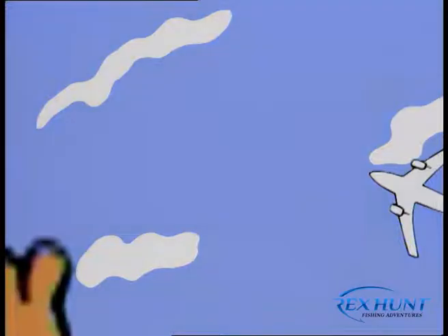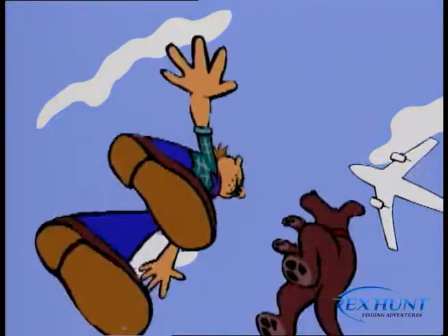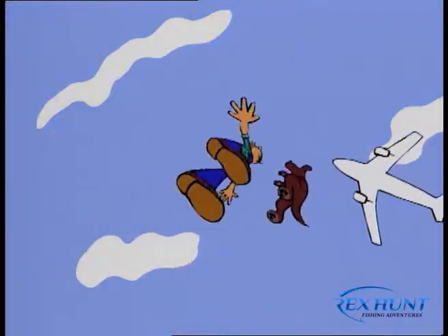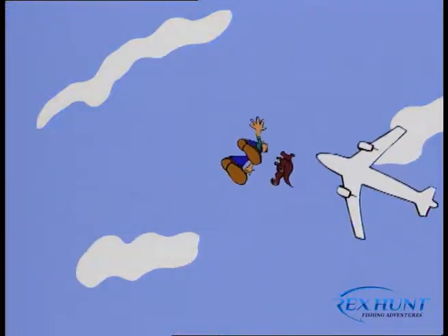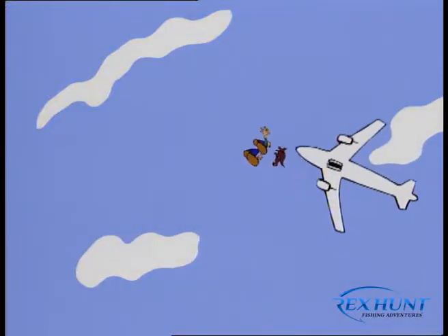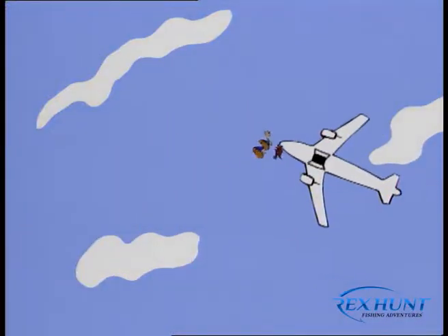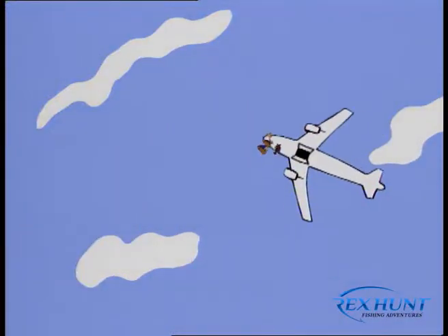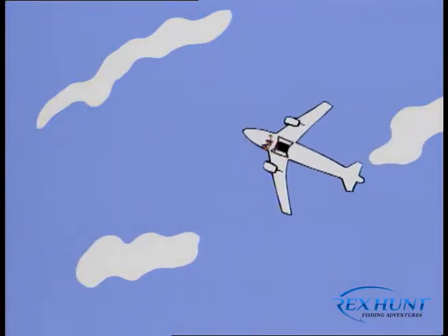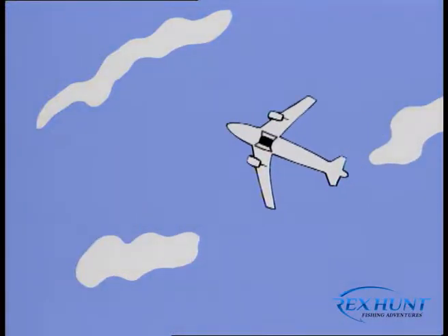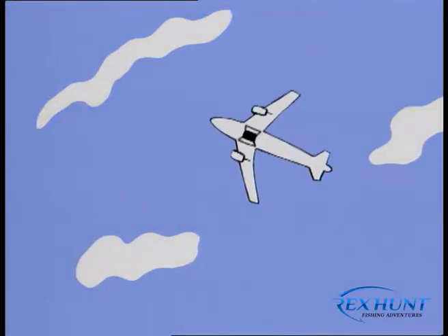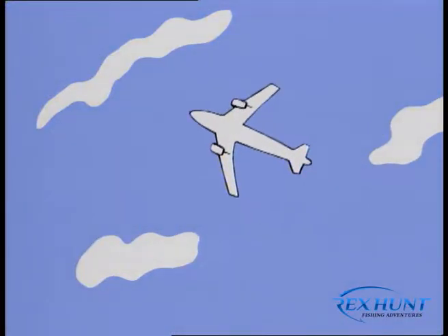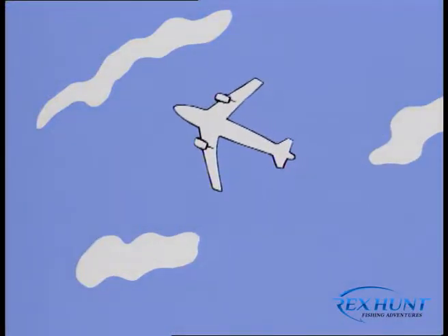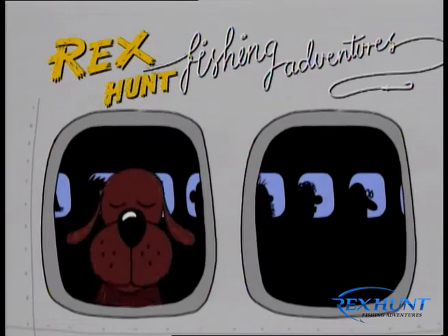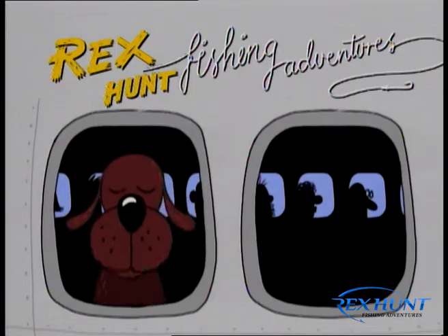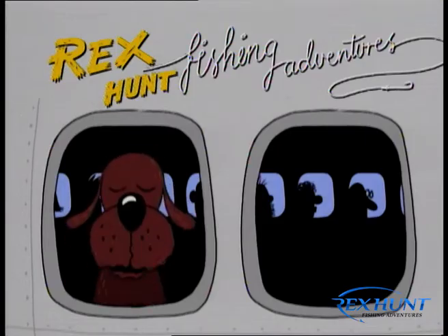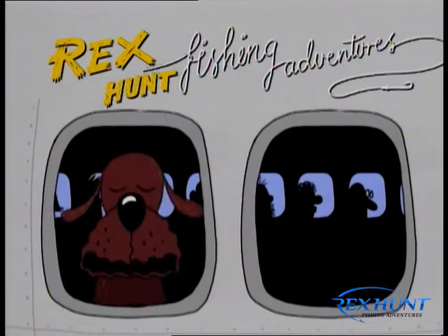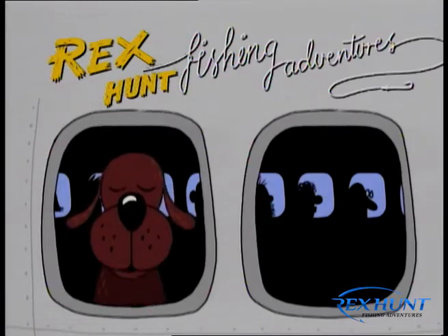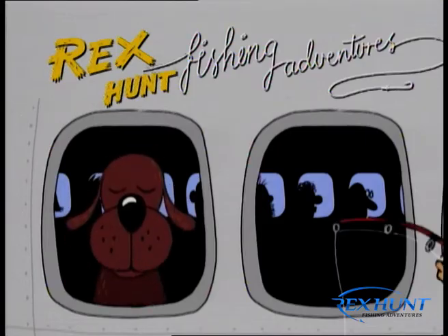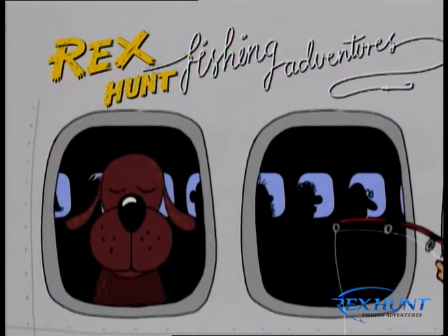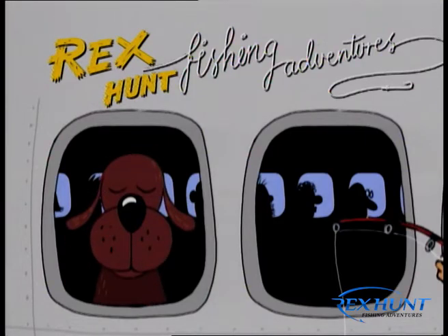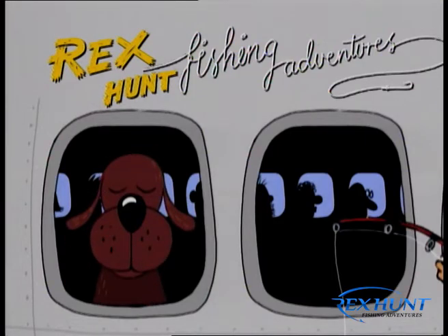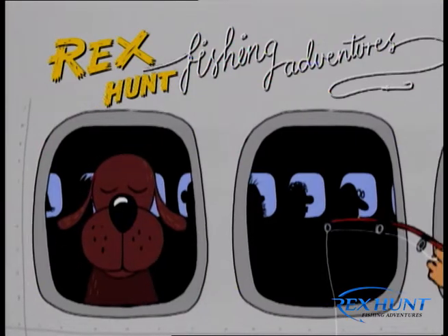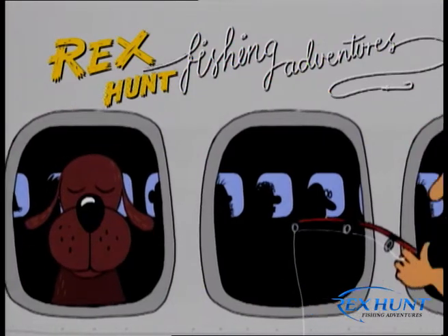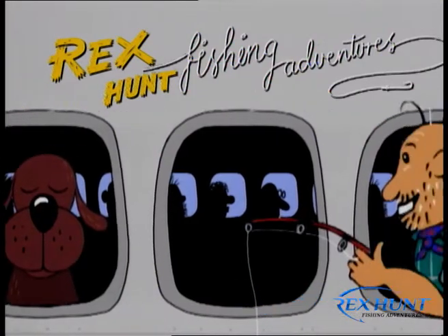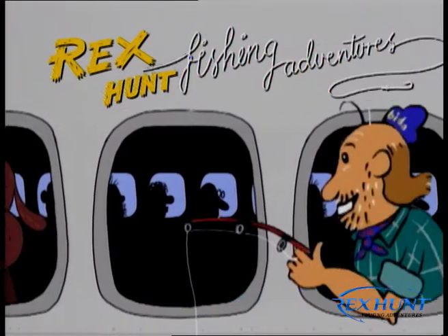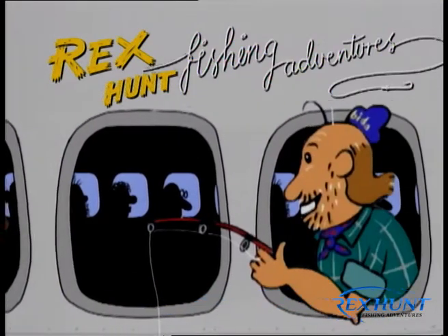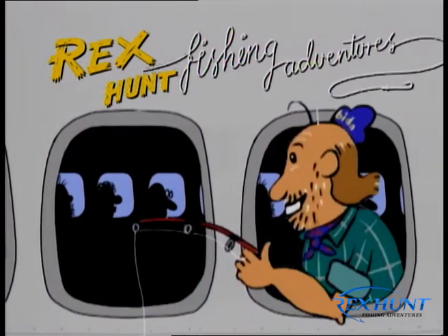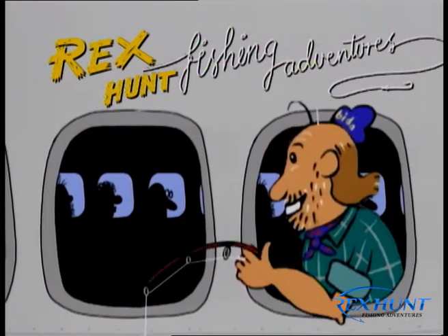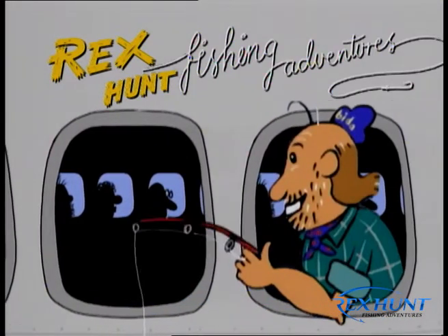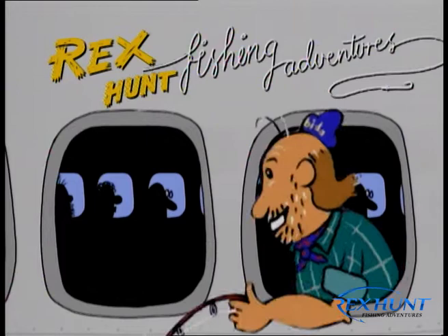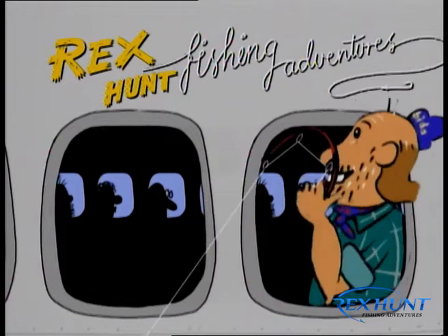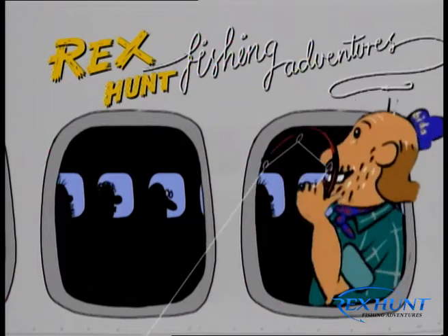Where are you? Where's Rex? Gone, gone fishing.